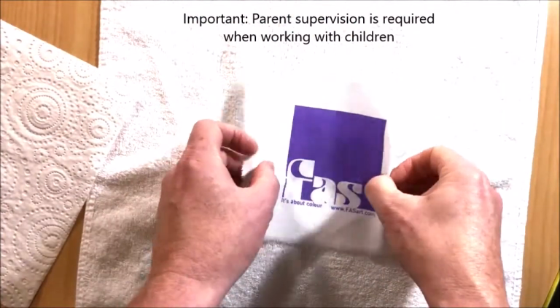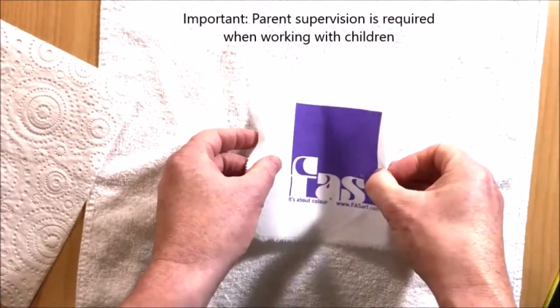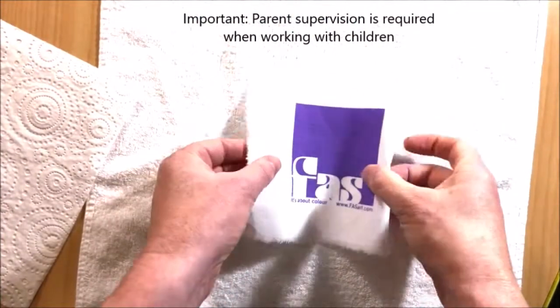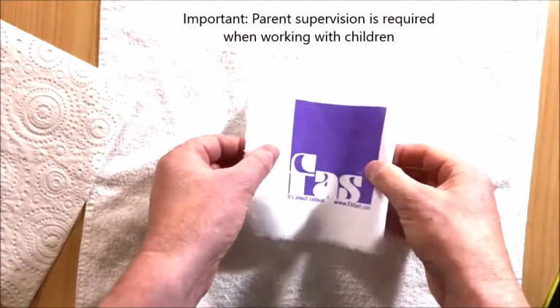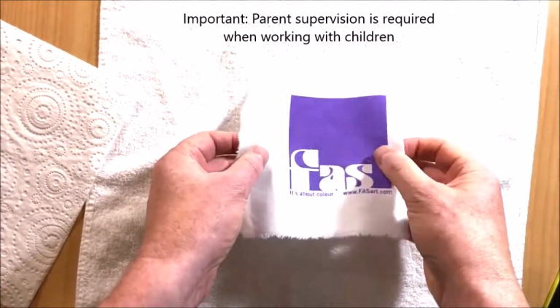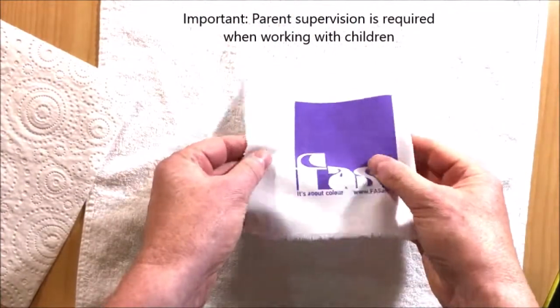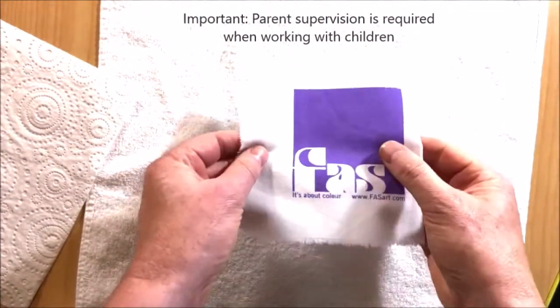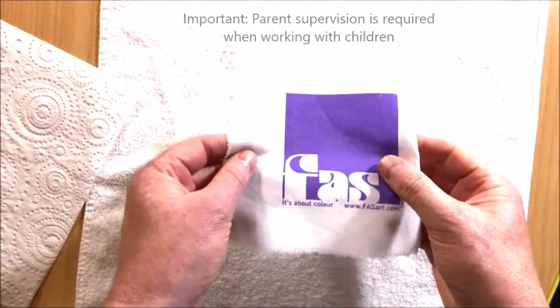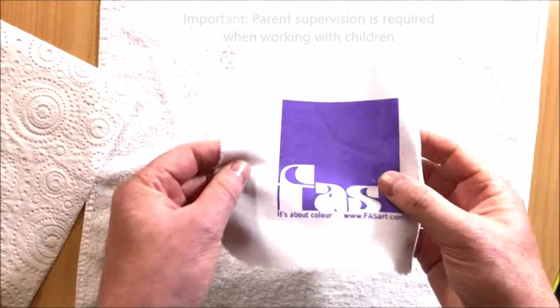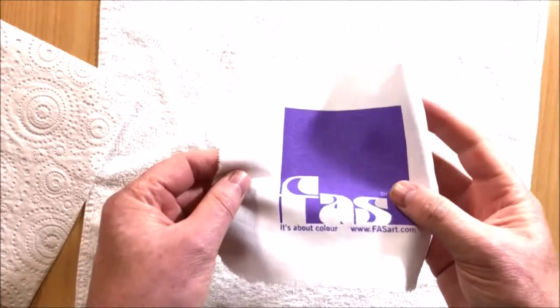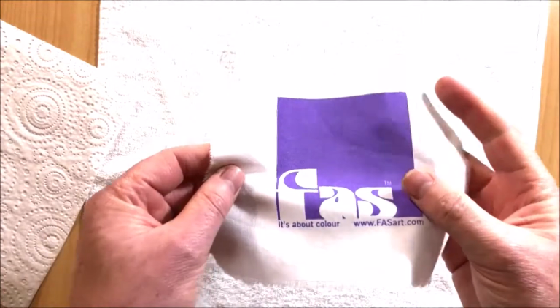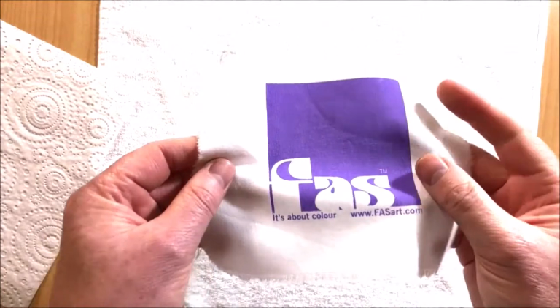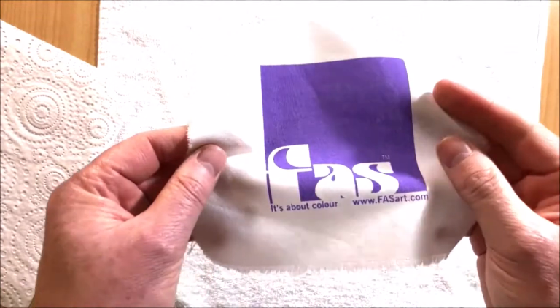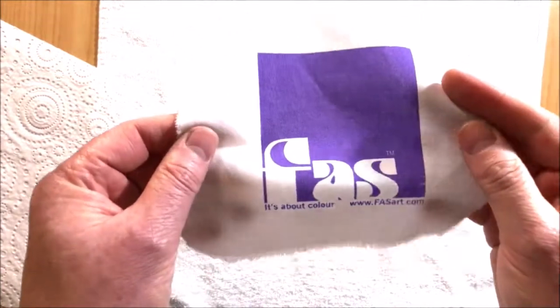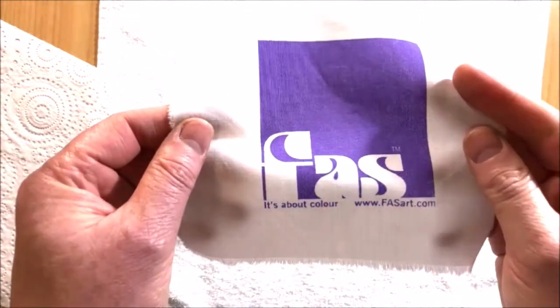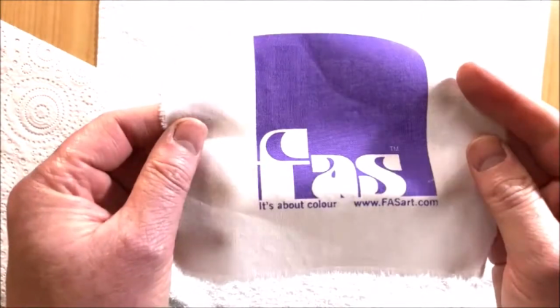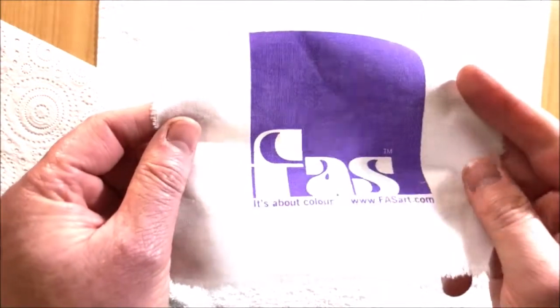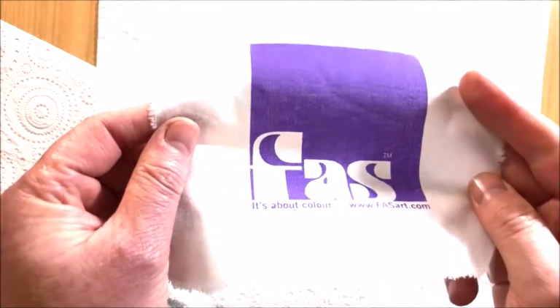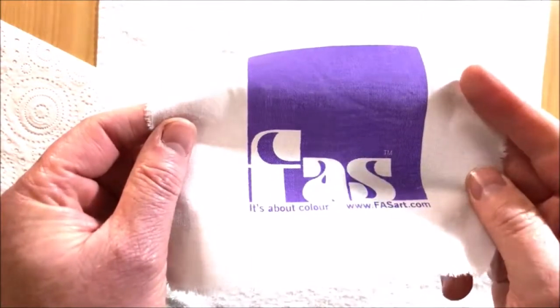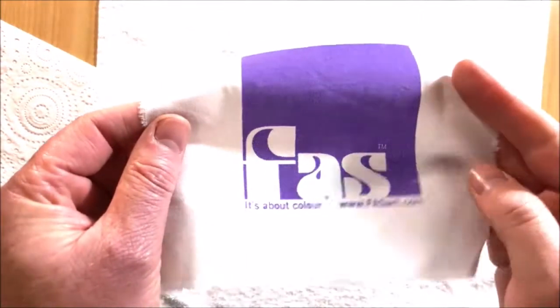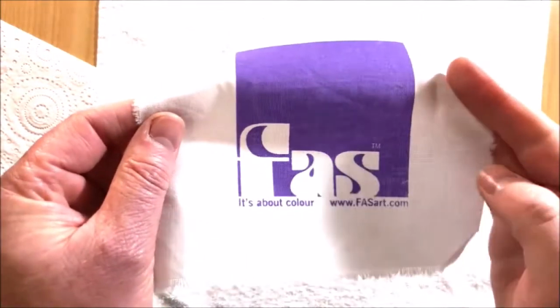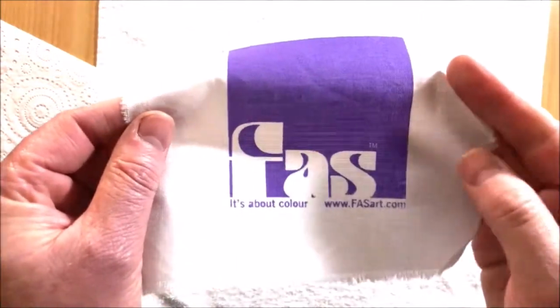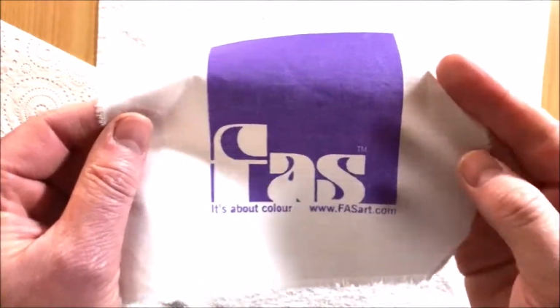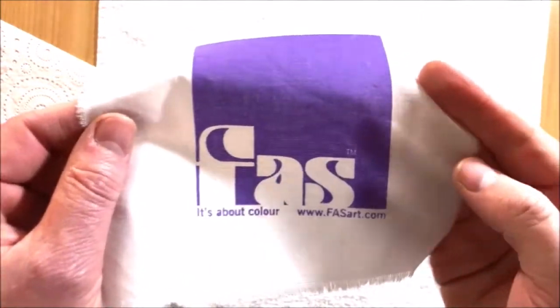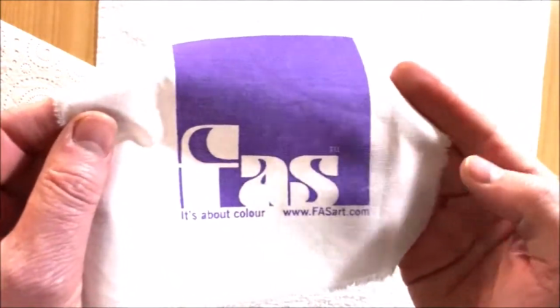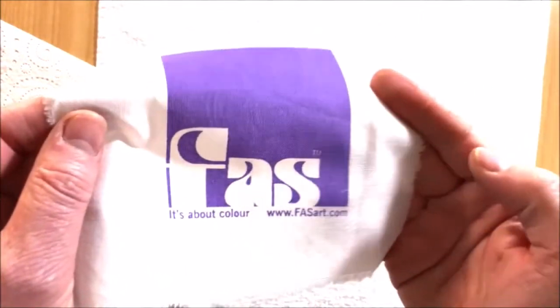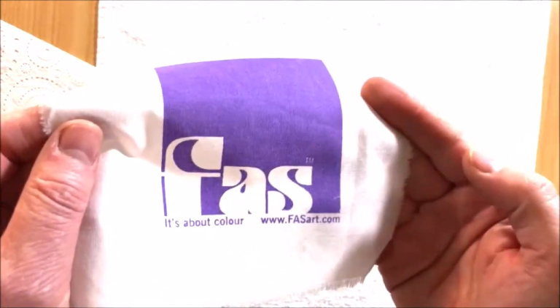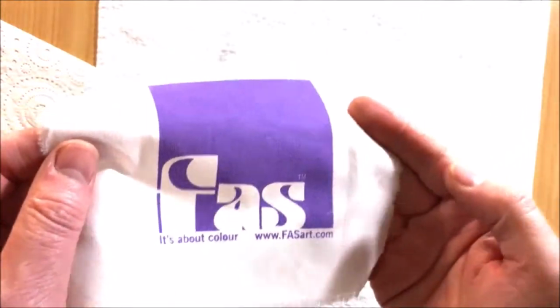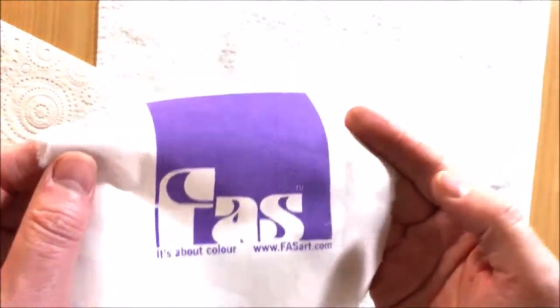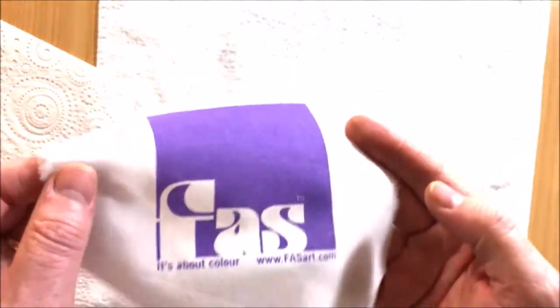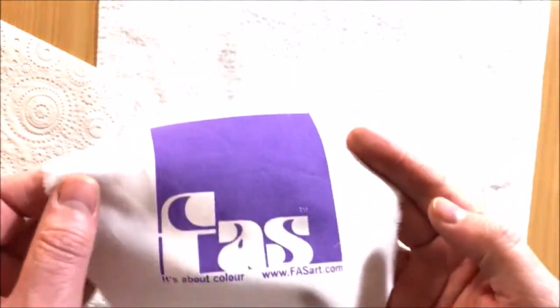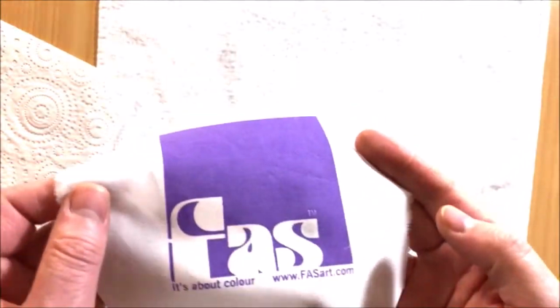Once heat setting has been successfully completed, your garment is now washable and dry cleanable.